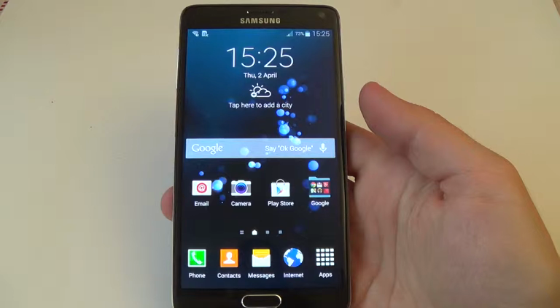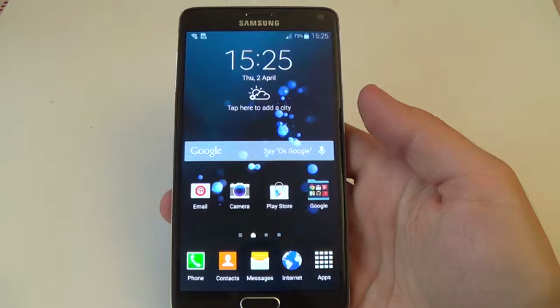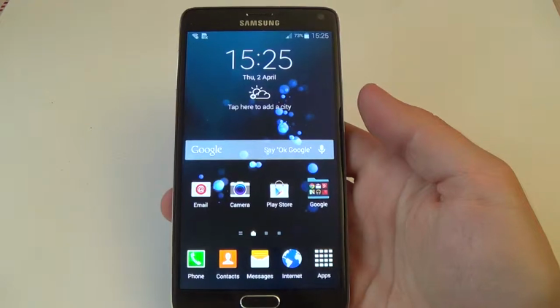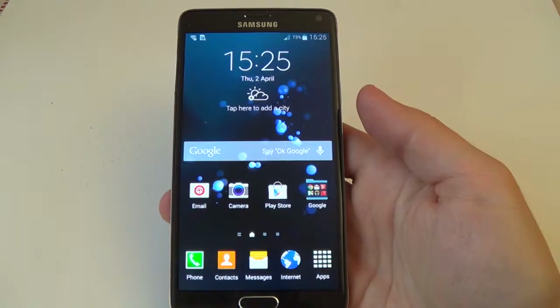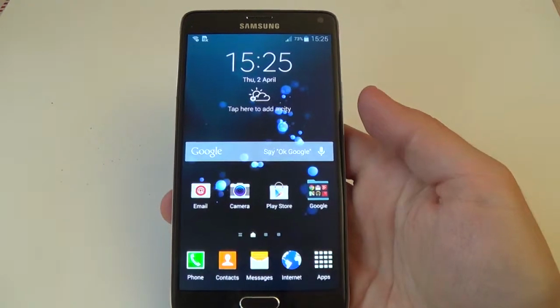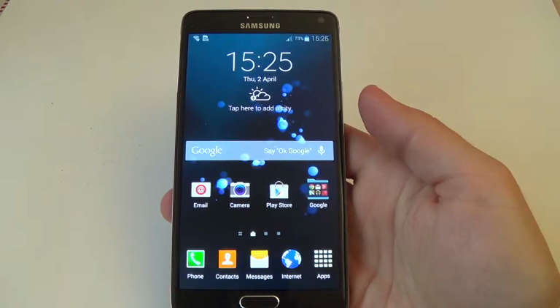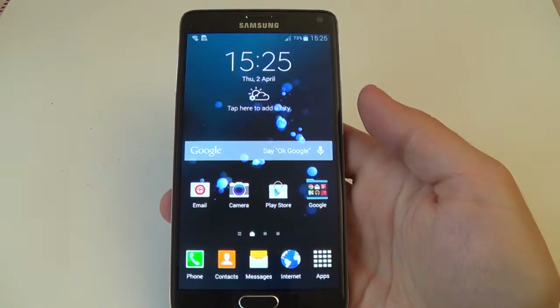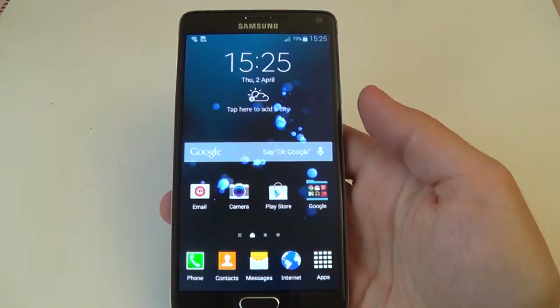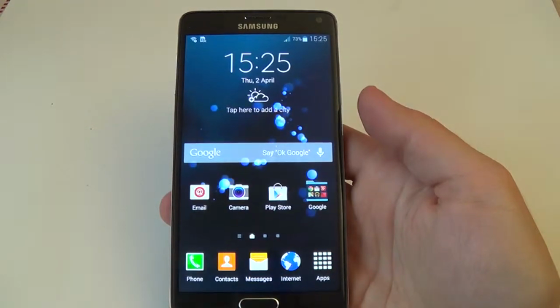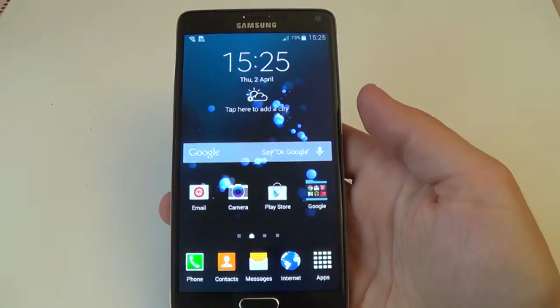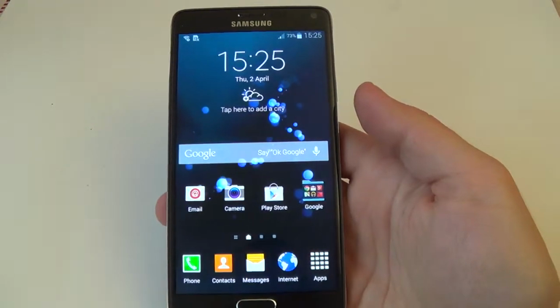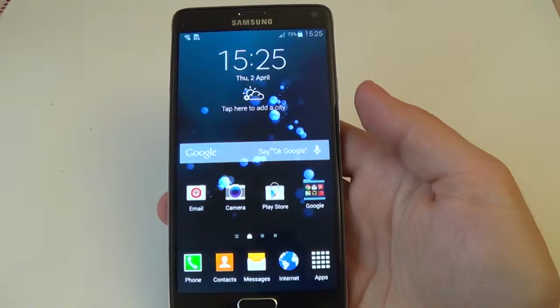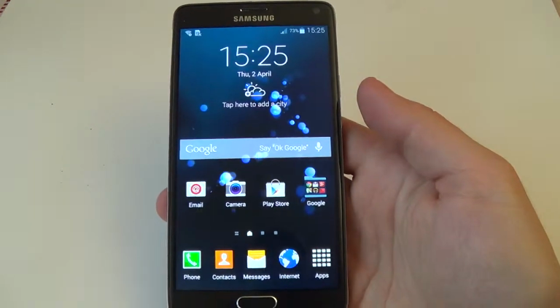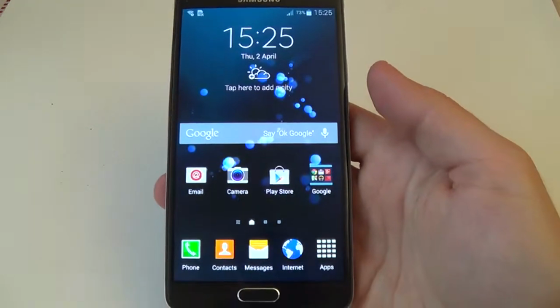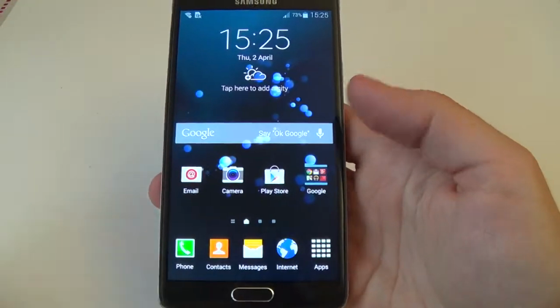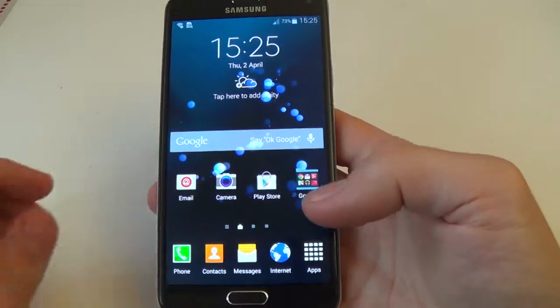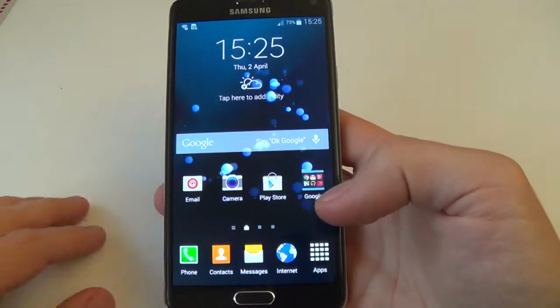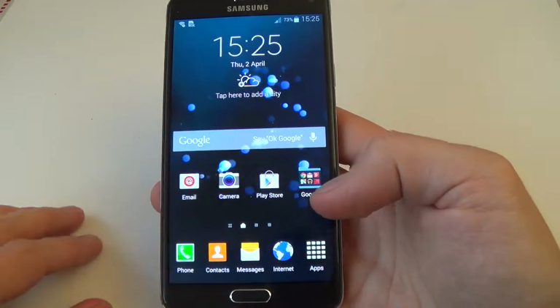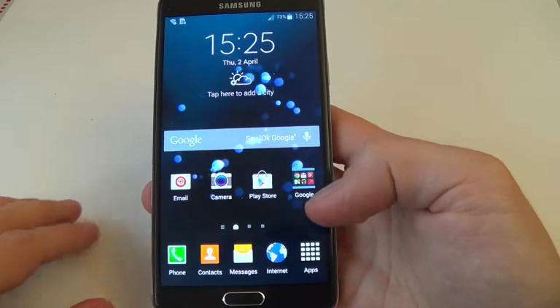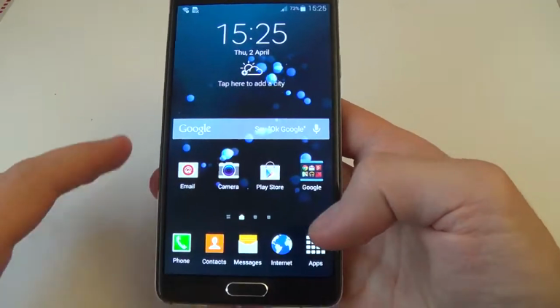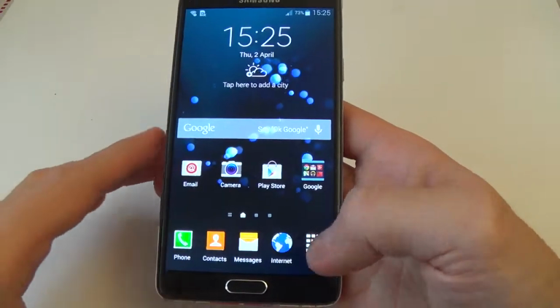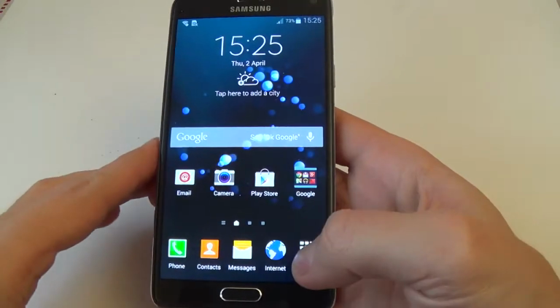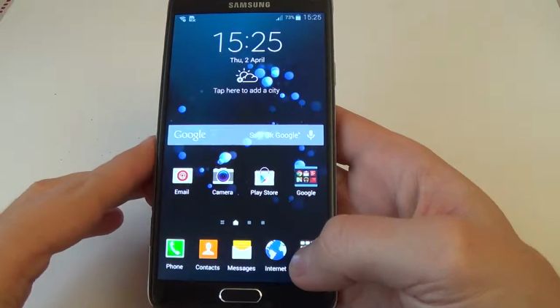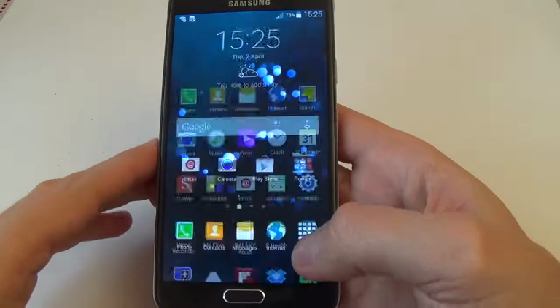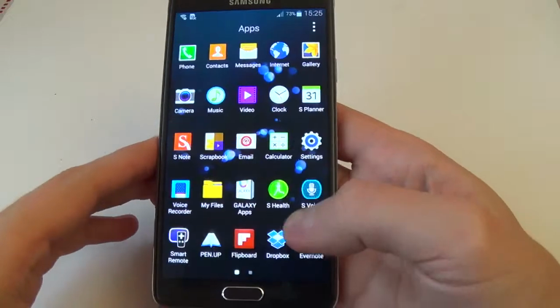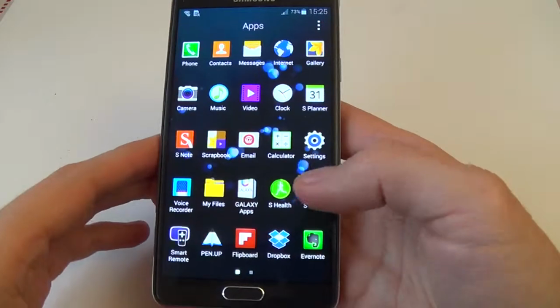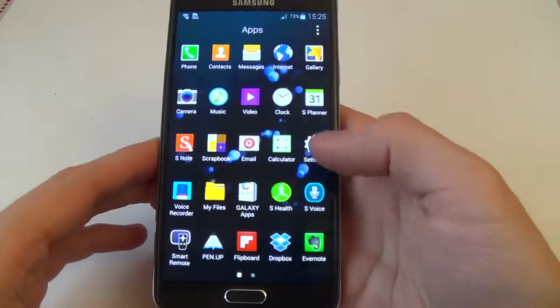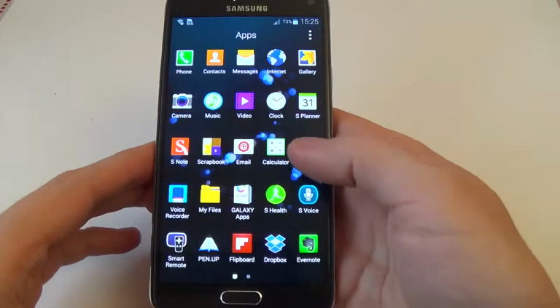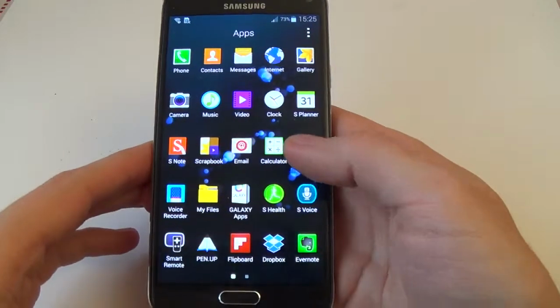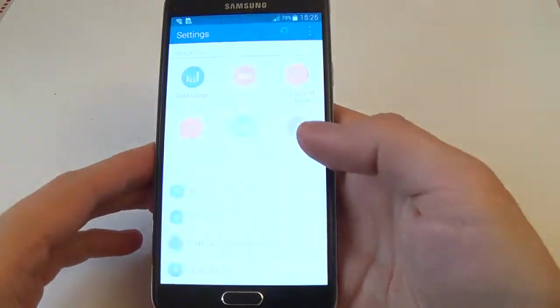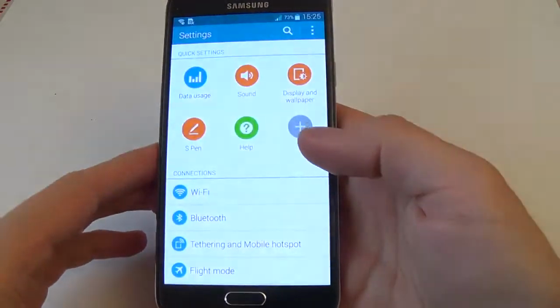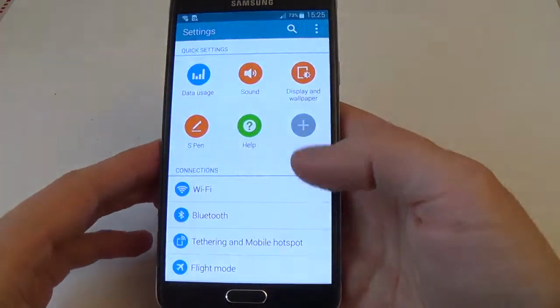Hi everybody, today I want to show you how to set up your fingerprint scanner.